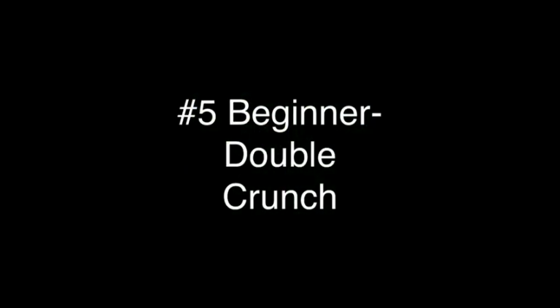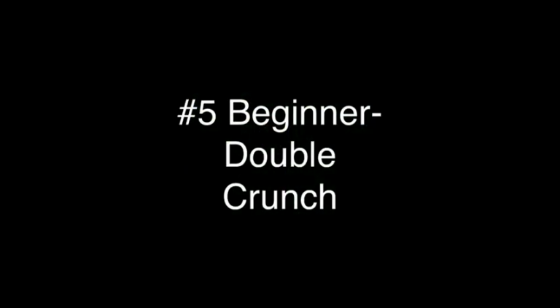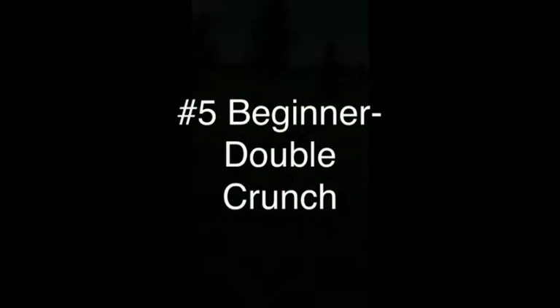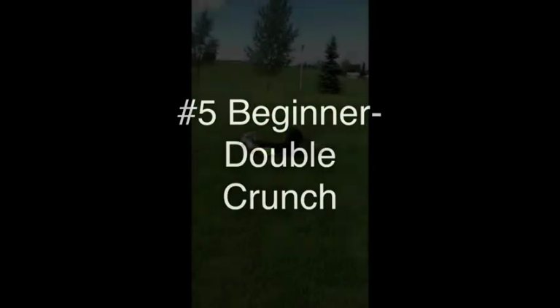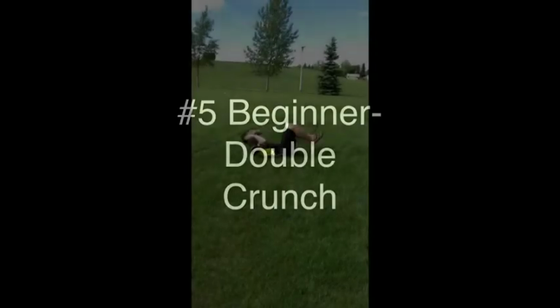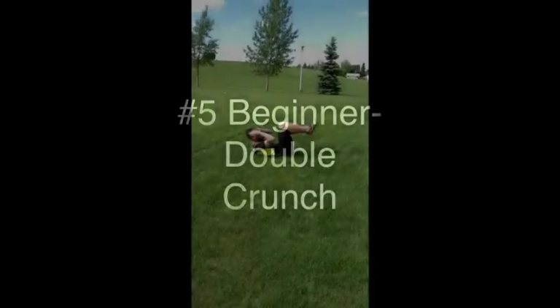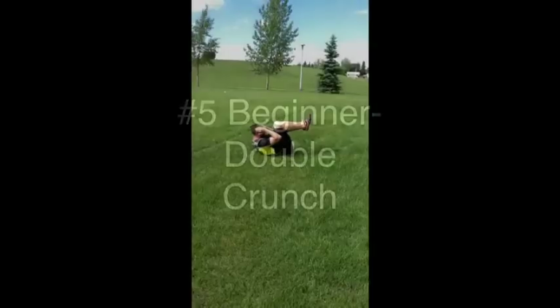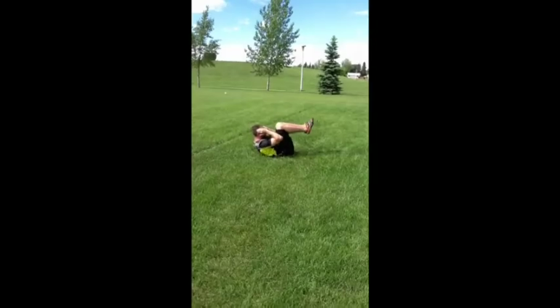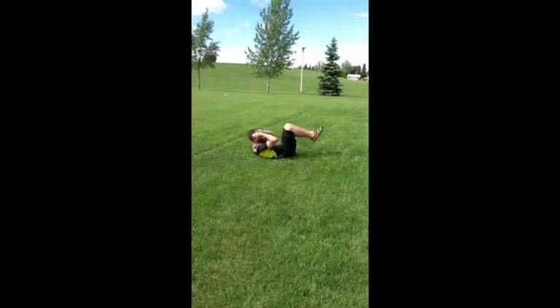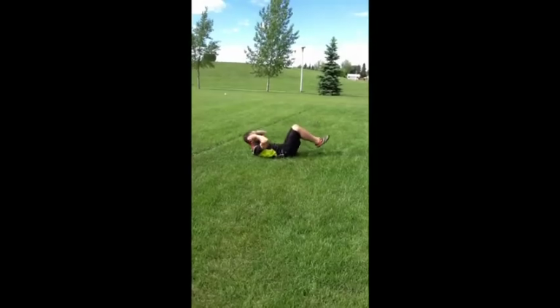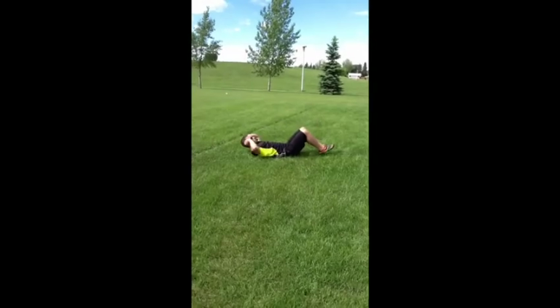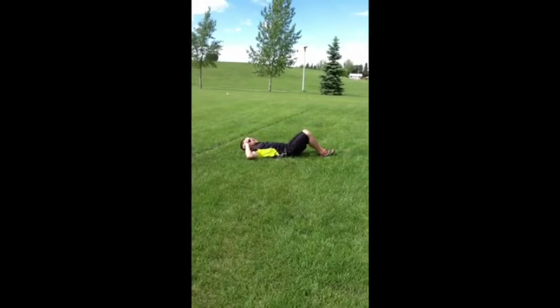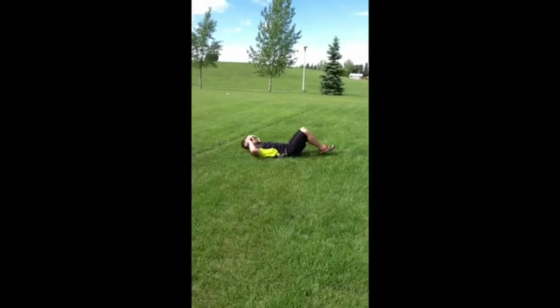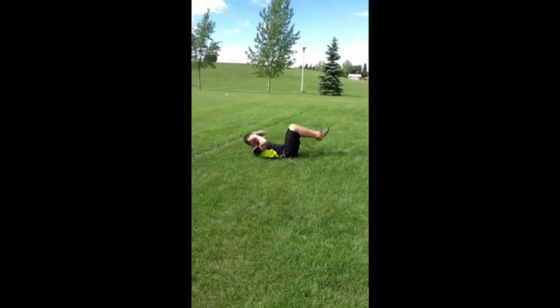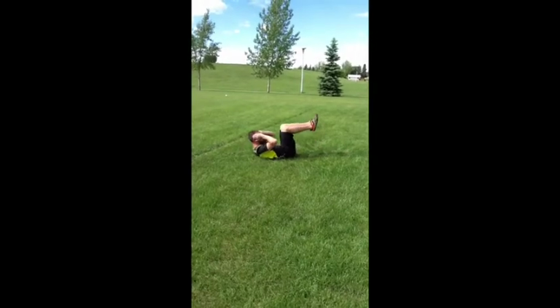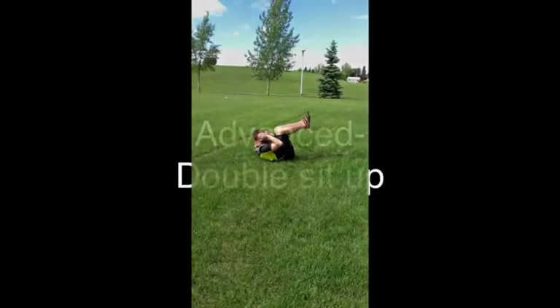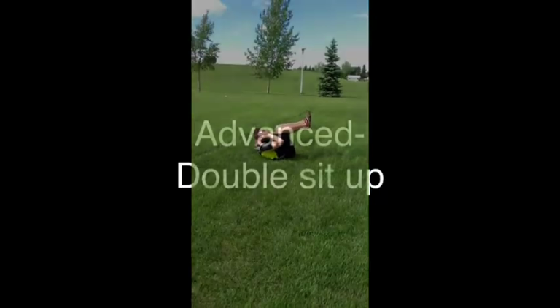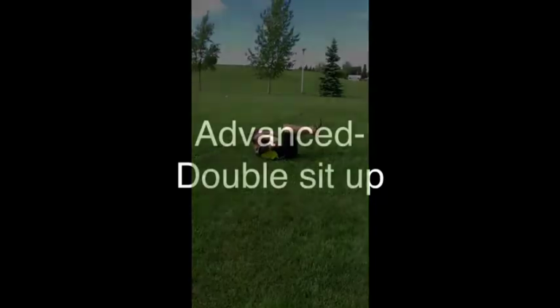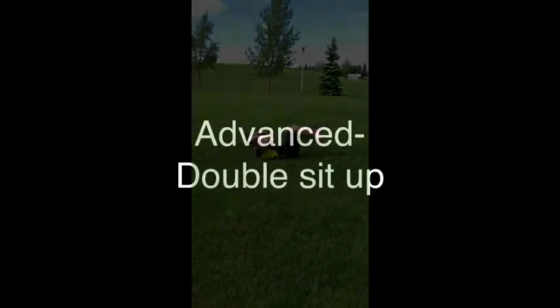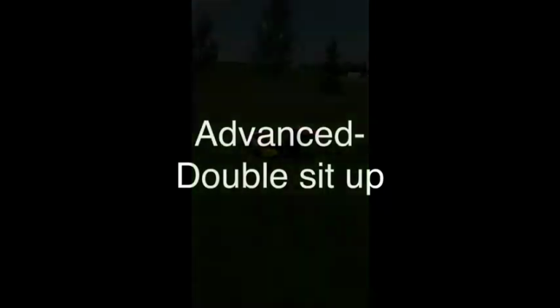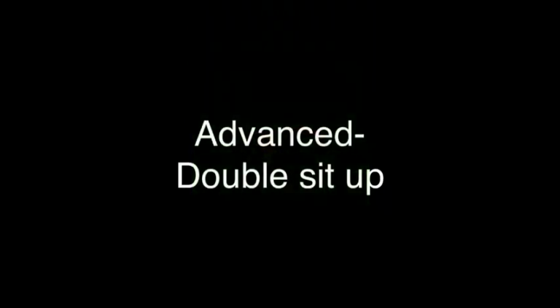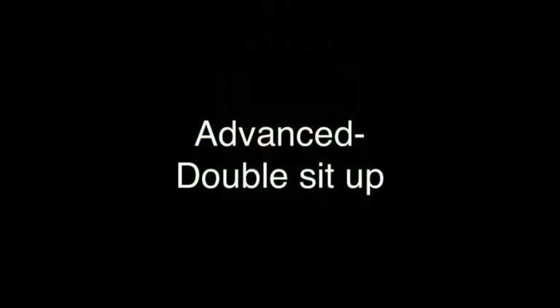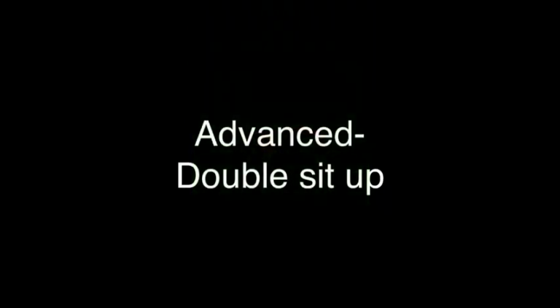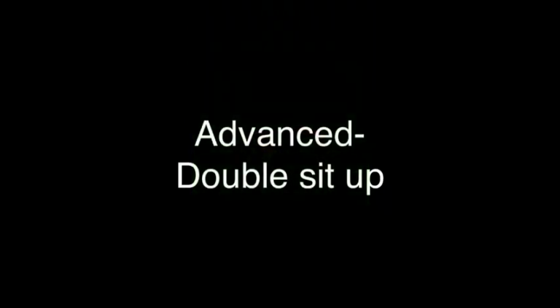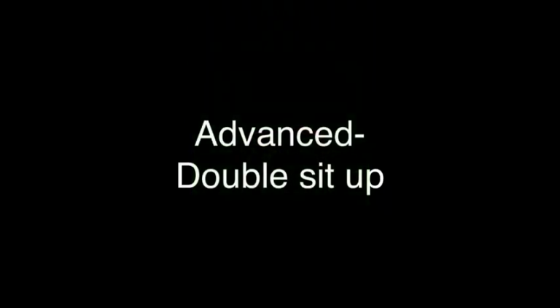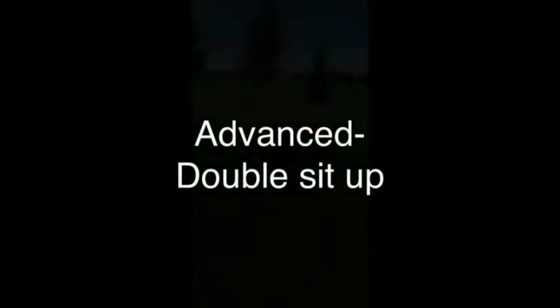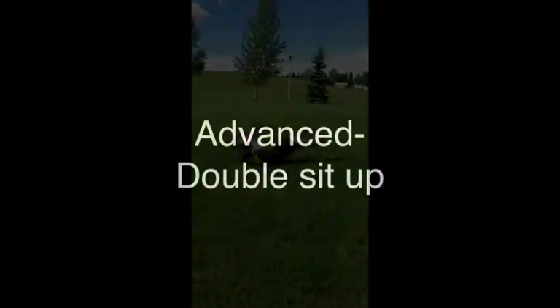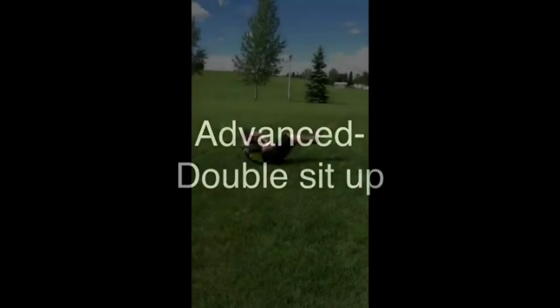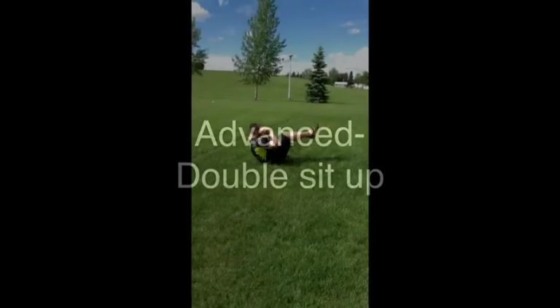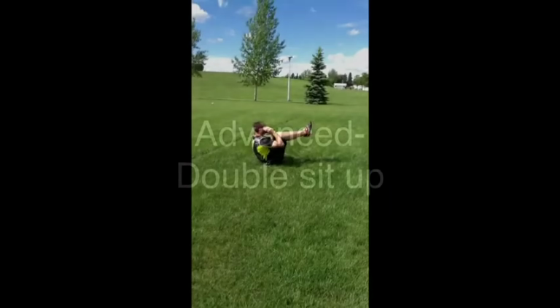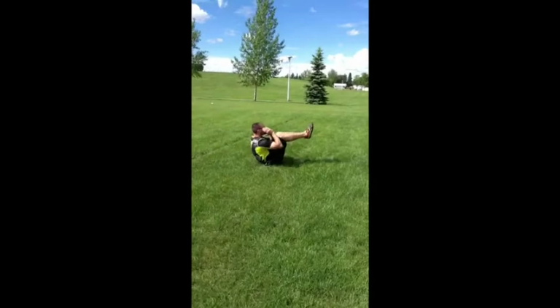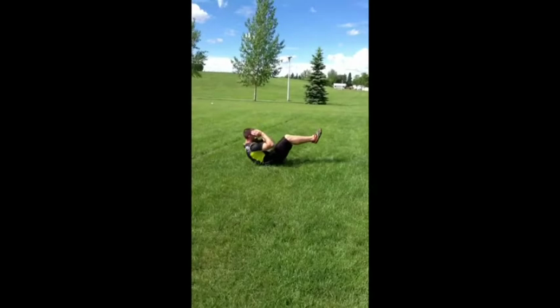Exercise Number 5, Beginner: Double Crunch. Advanced: Double Sit-up.